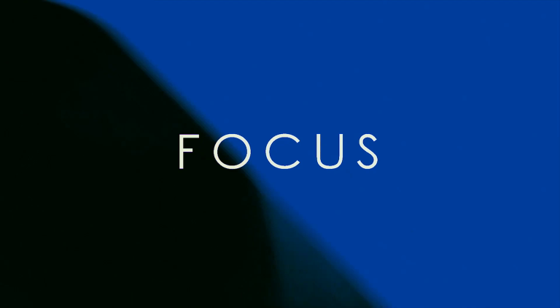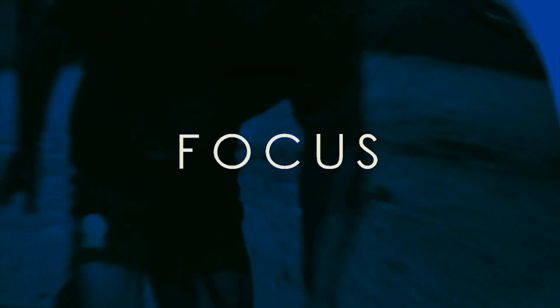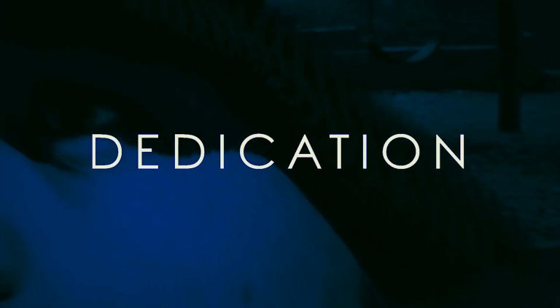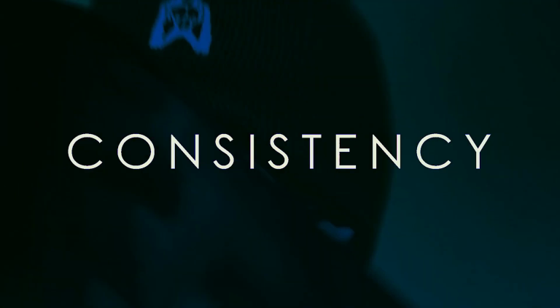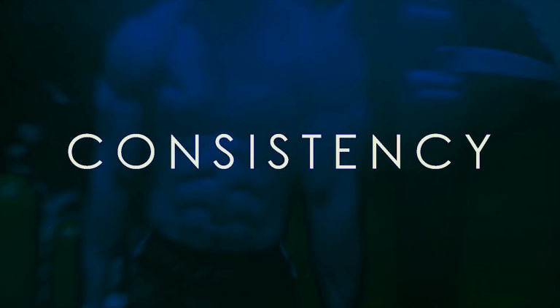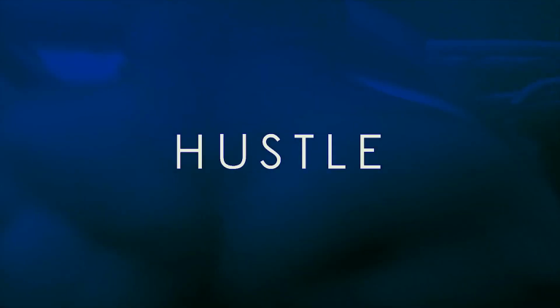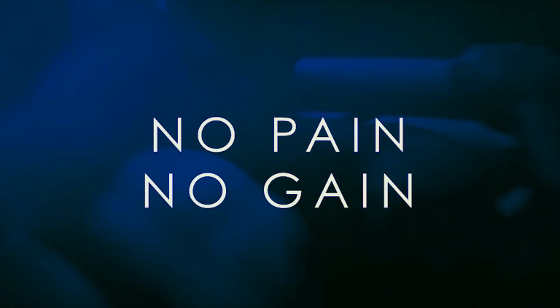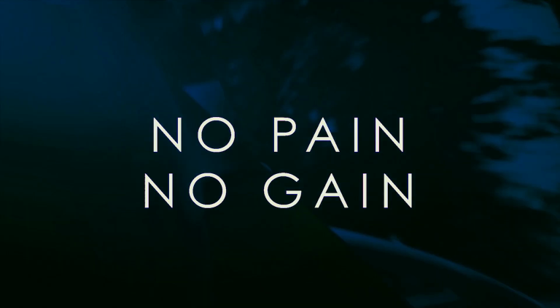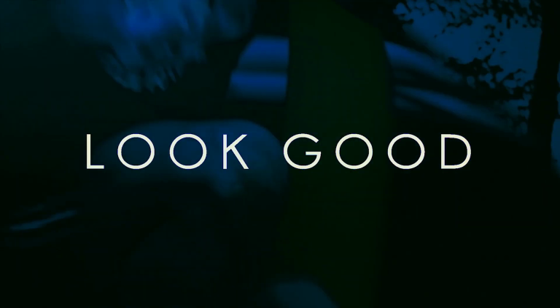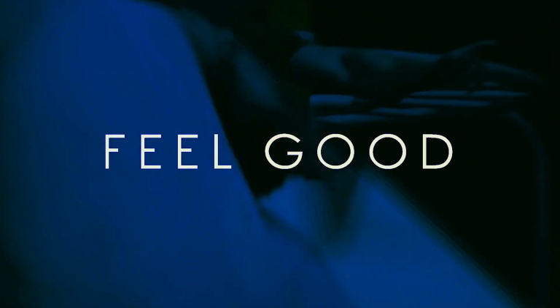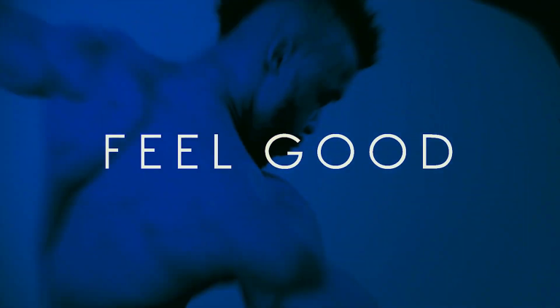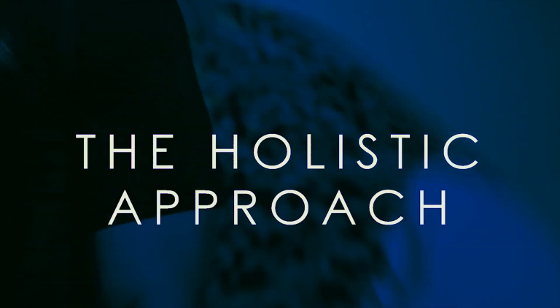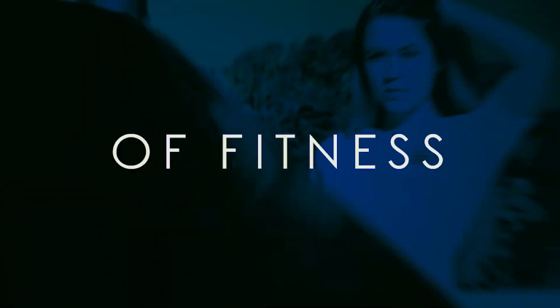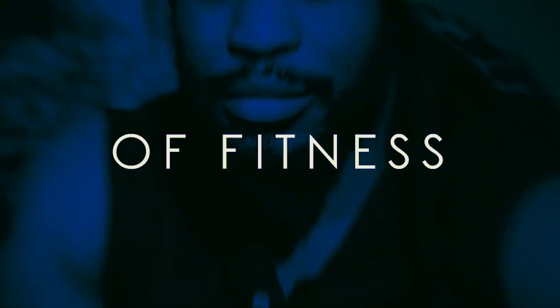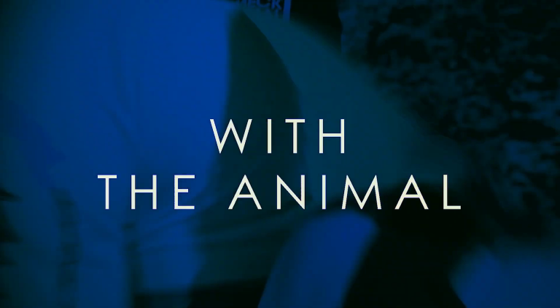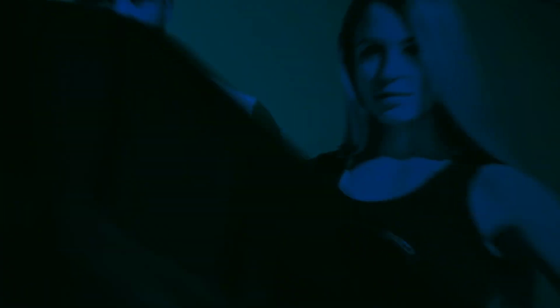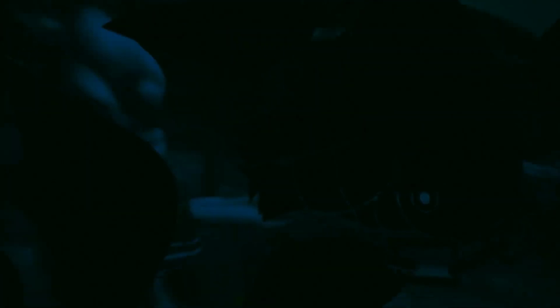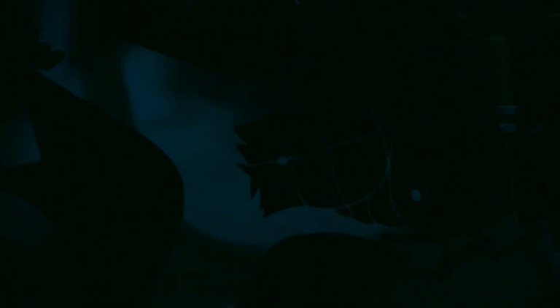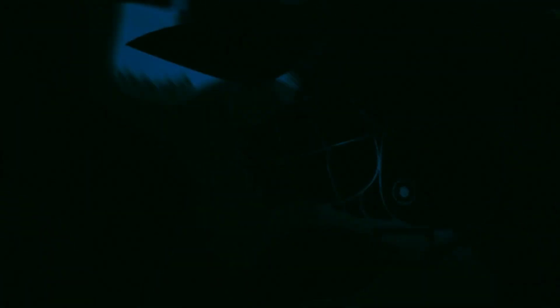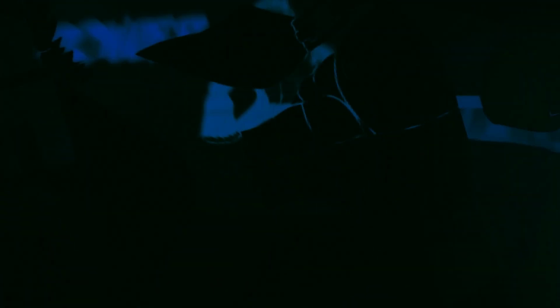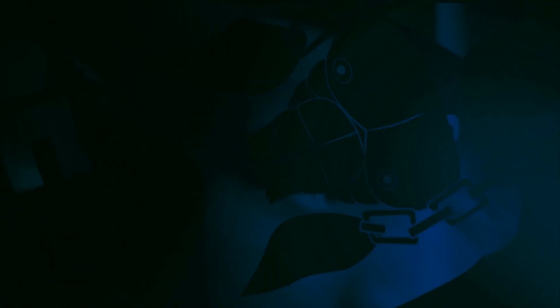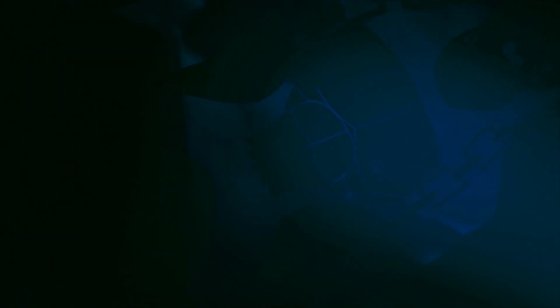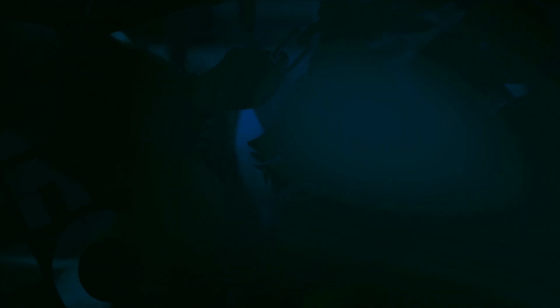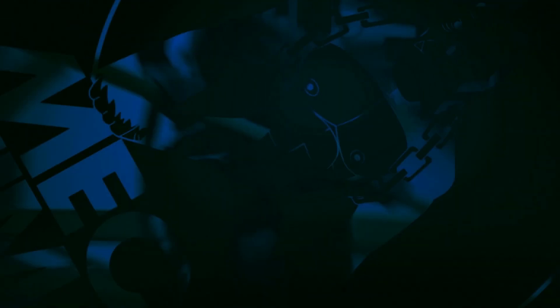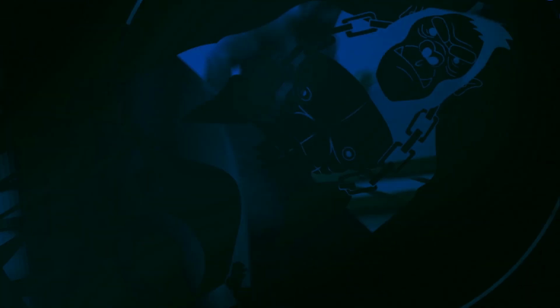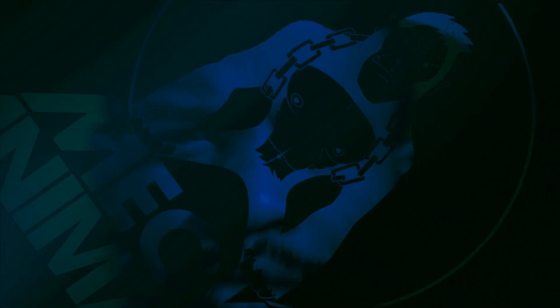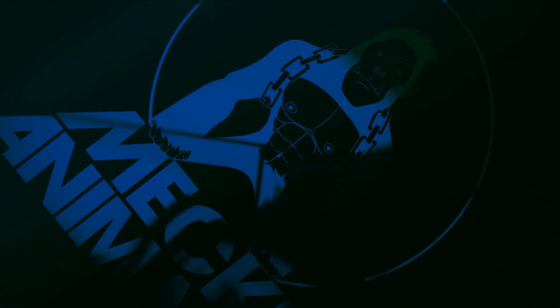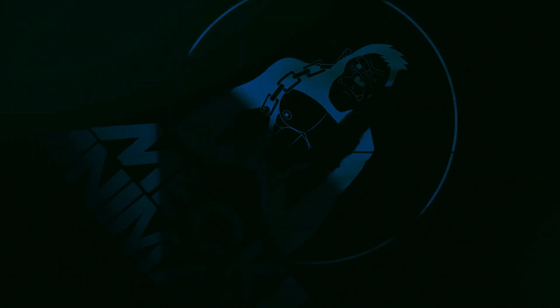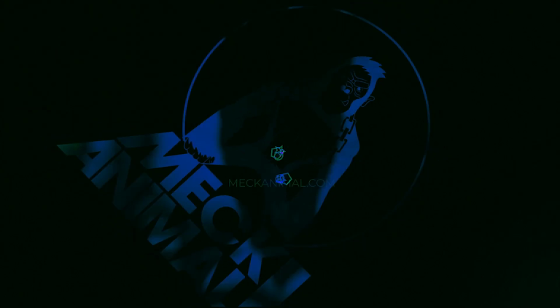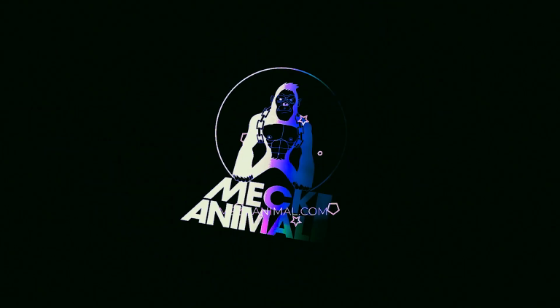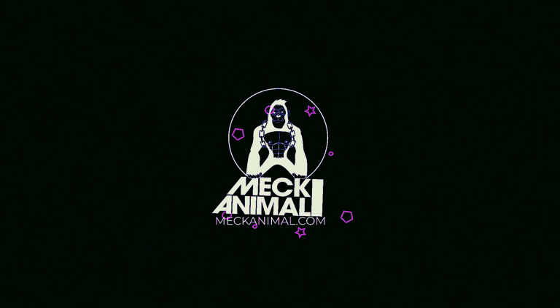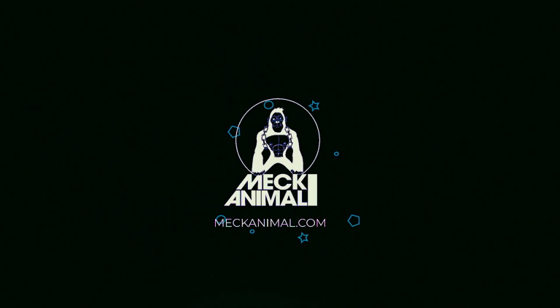The revolution will not be televised. The revolution will be live.